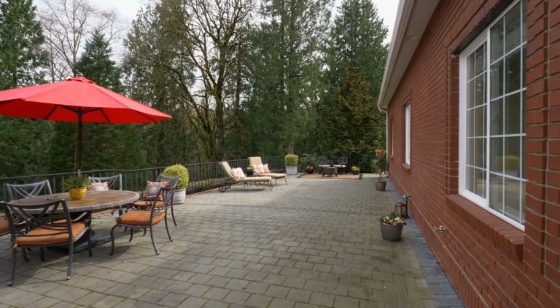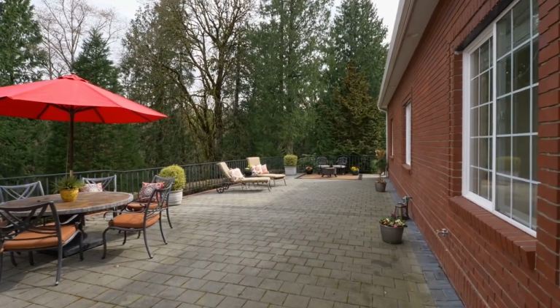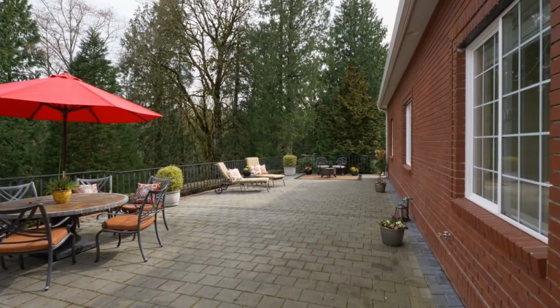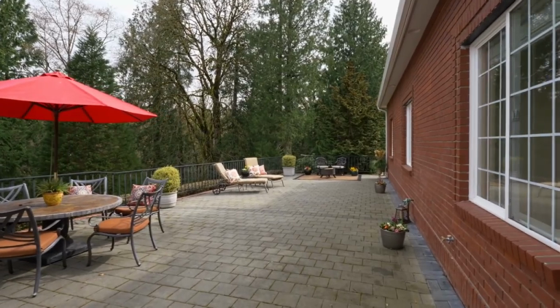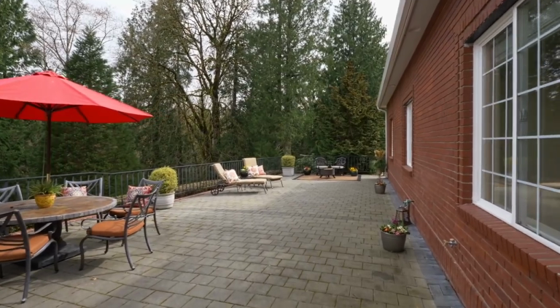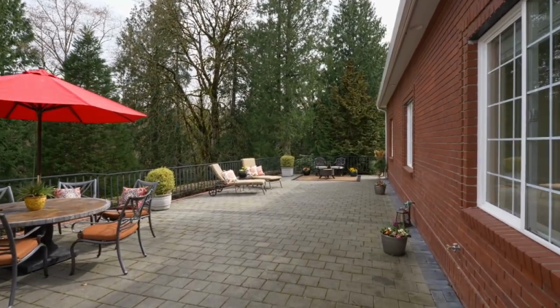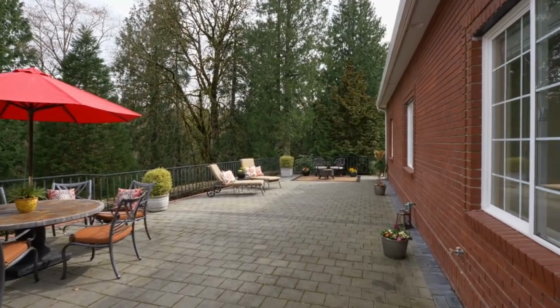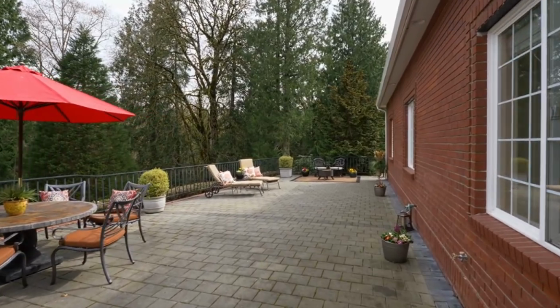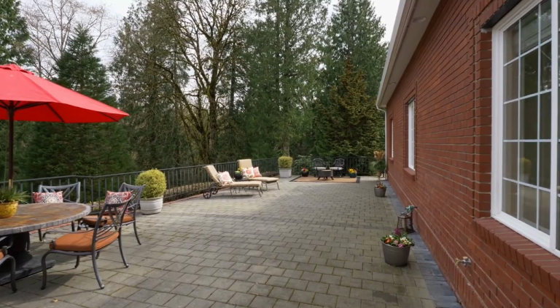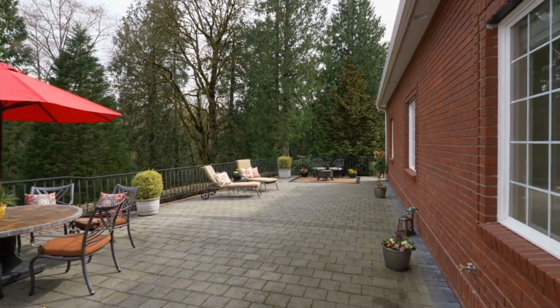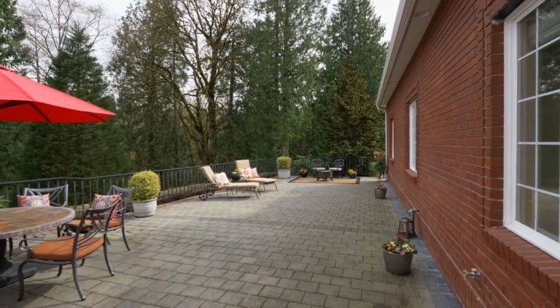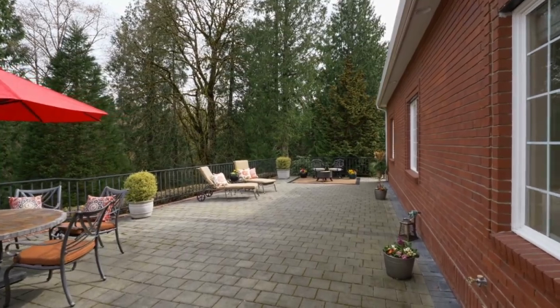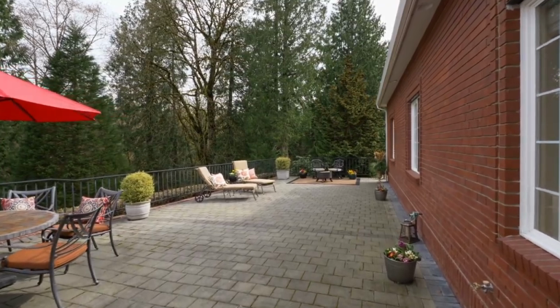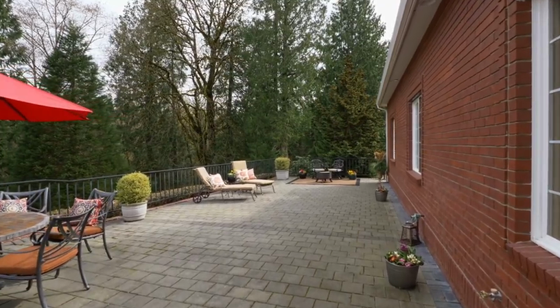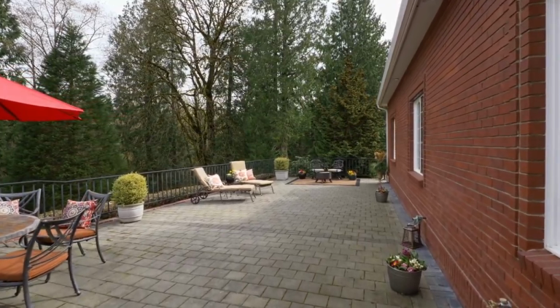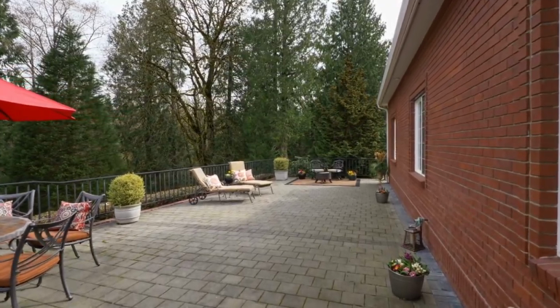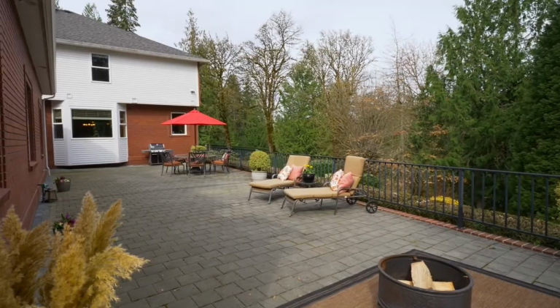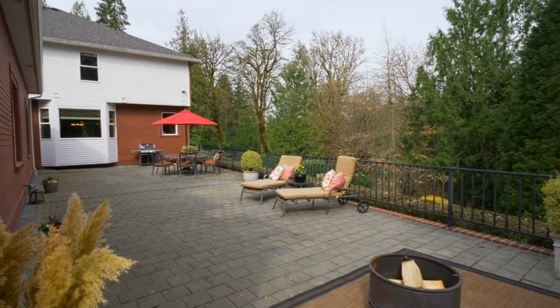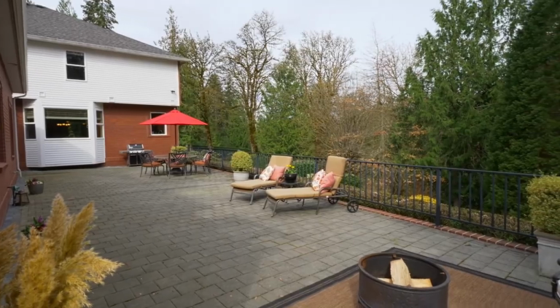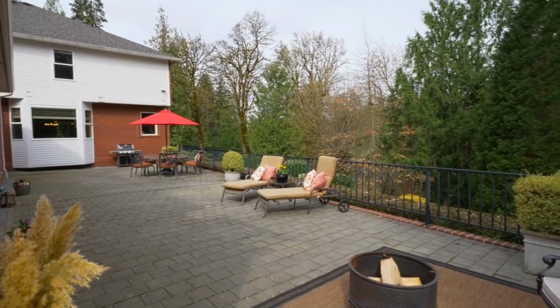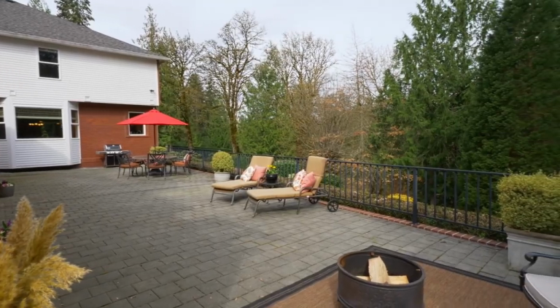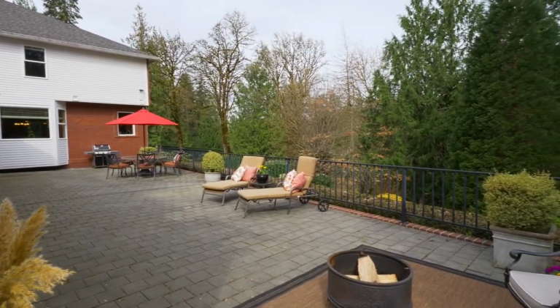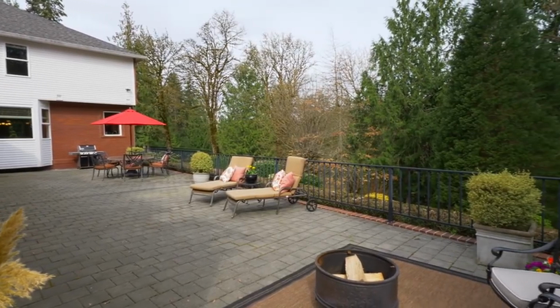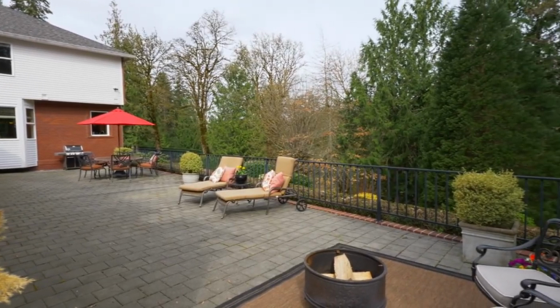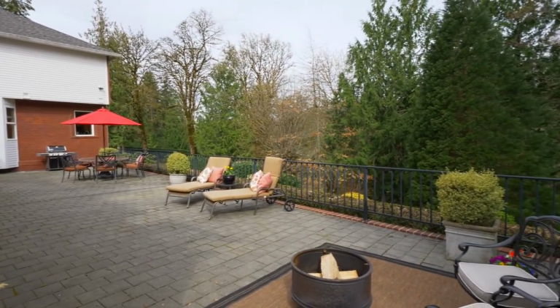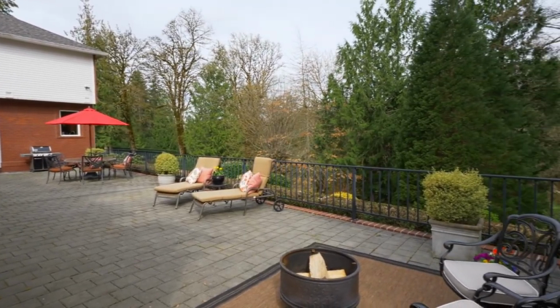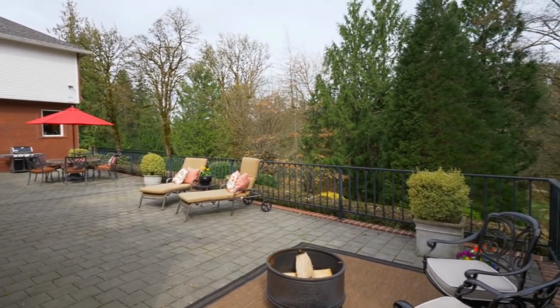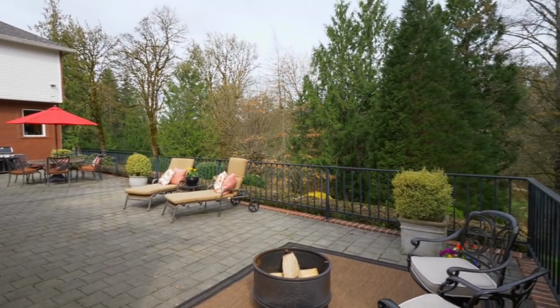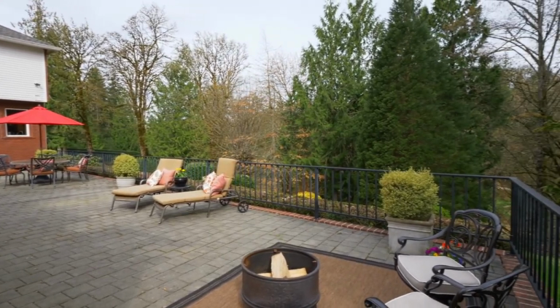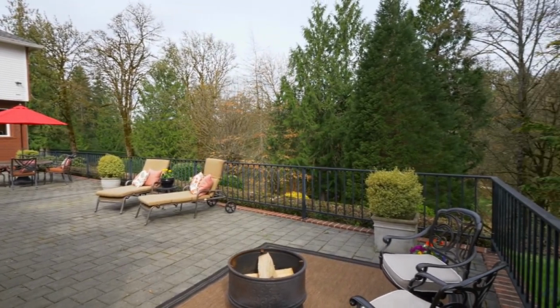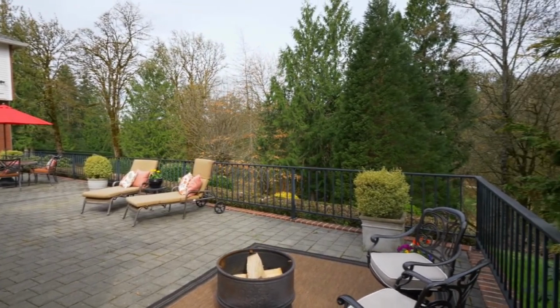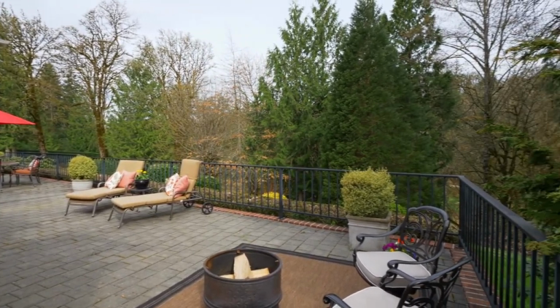Mature trees frame the expansive patio, a perfectly peaceful area to make memories with friends and family.